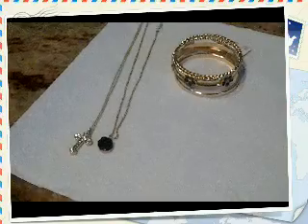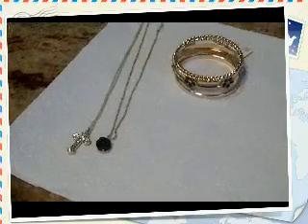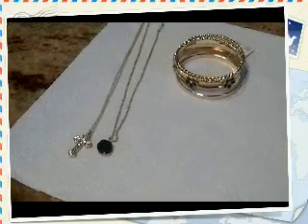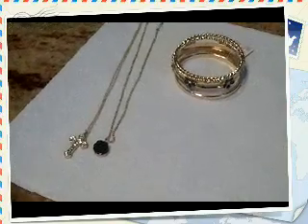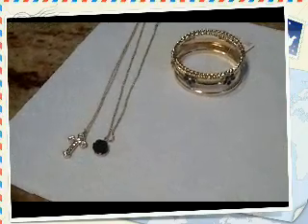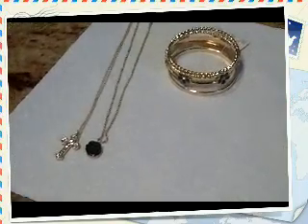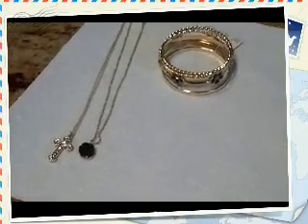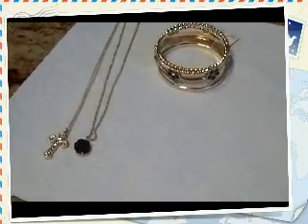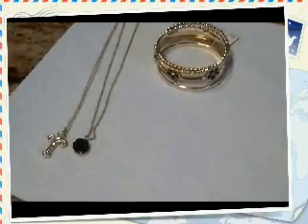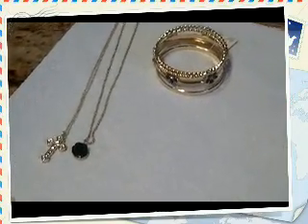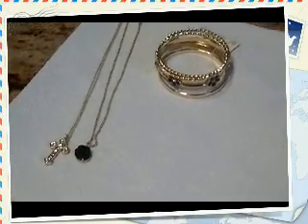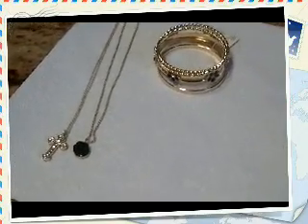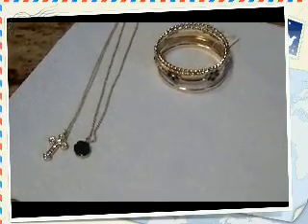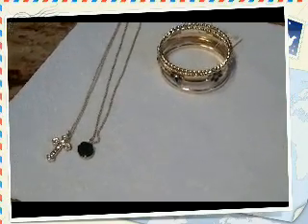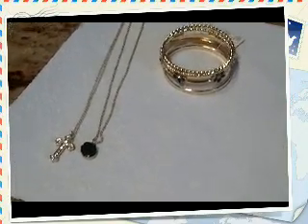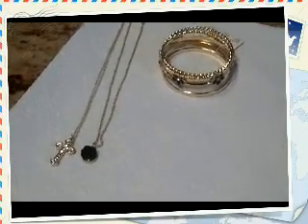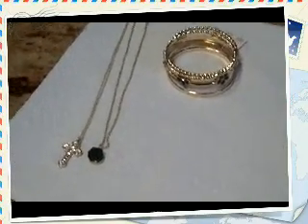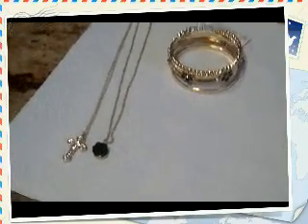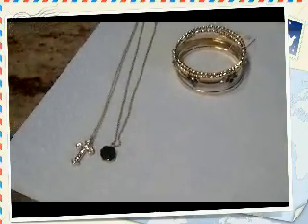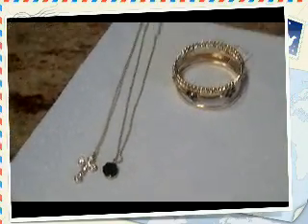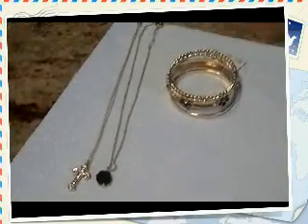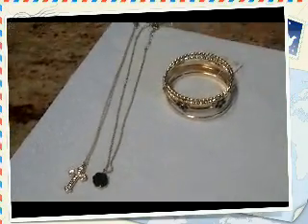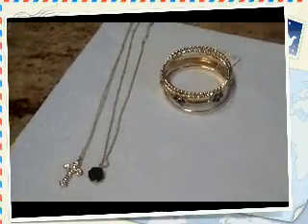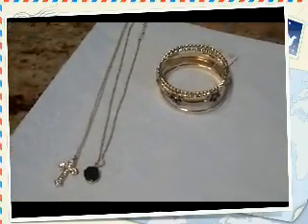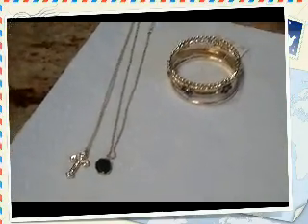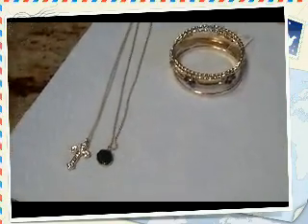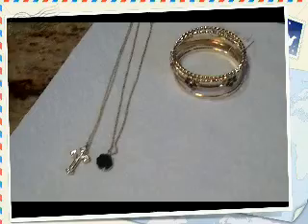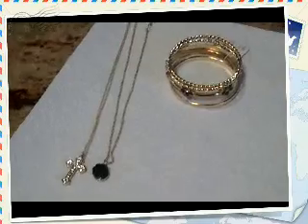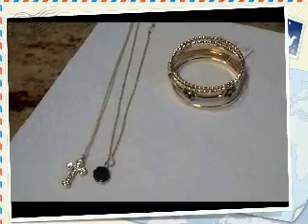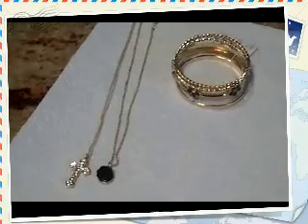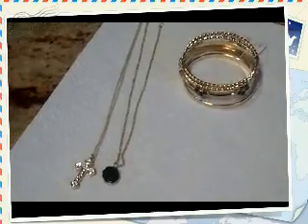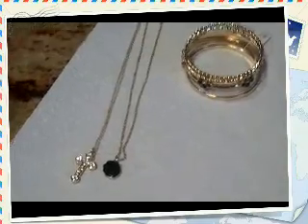Hi guys, this is OOTD Cooking and Games Urban. So I'm doing an H&M haul of what I got from H&M.